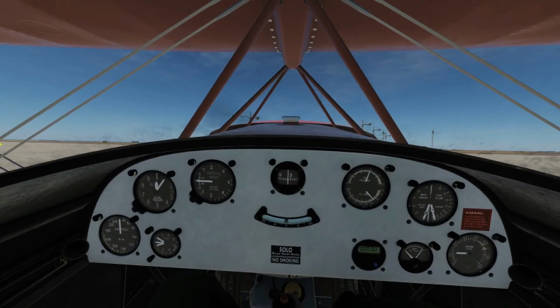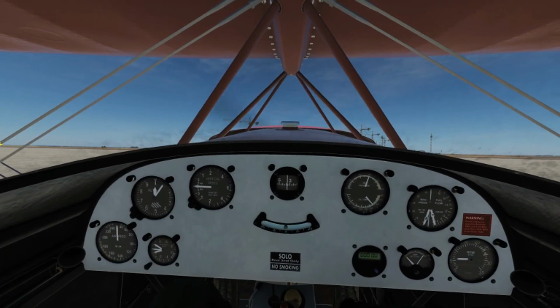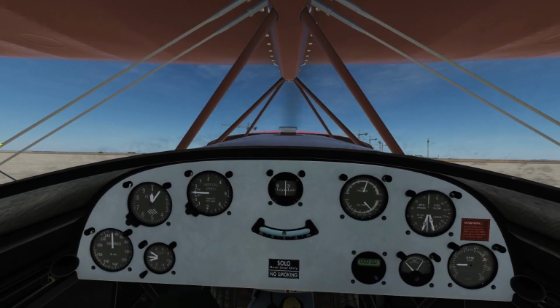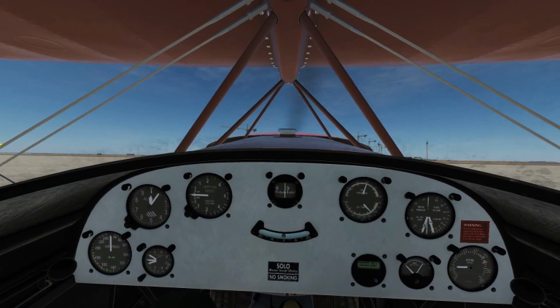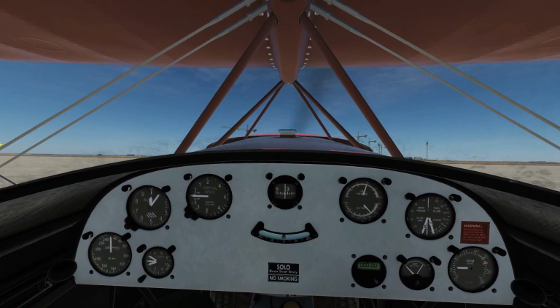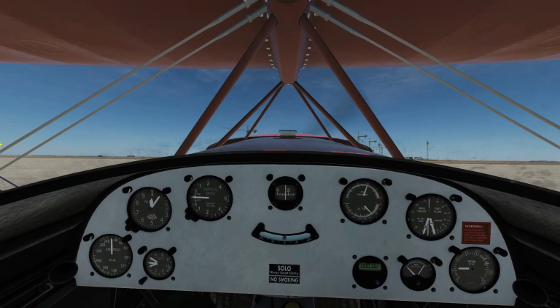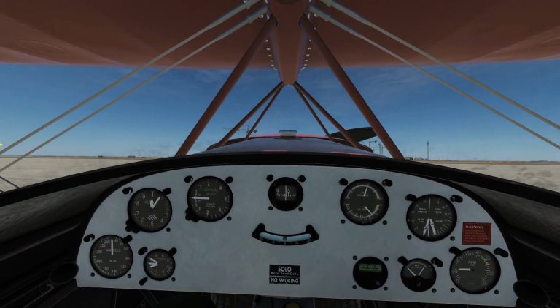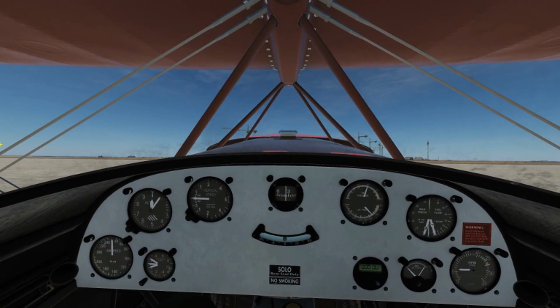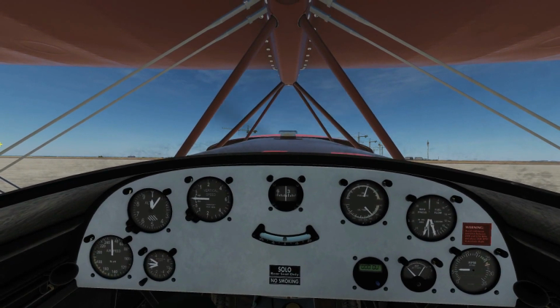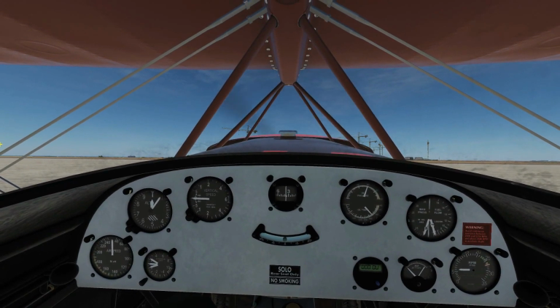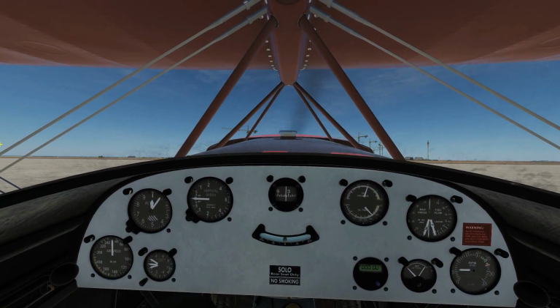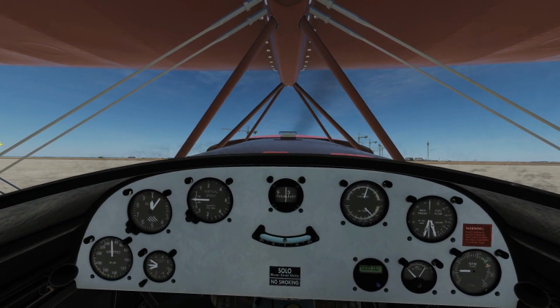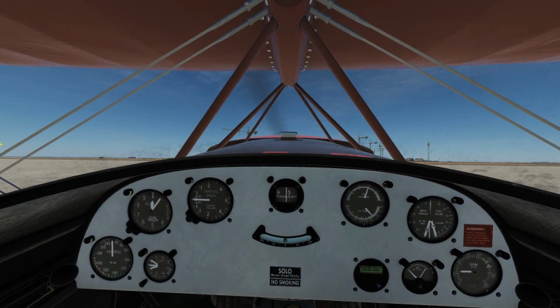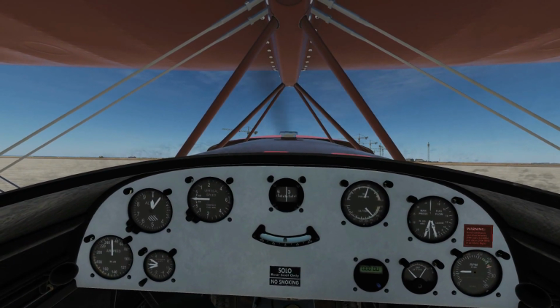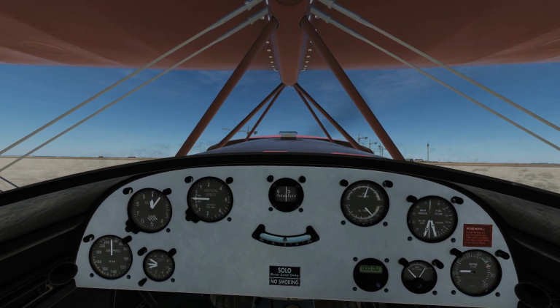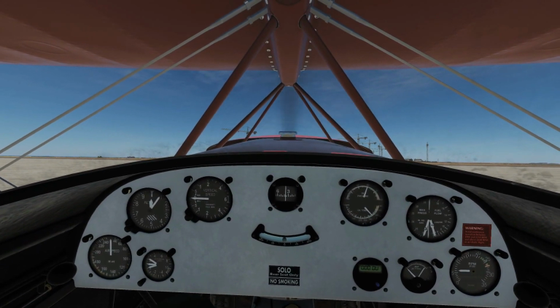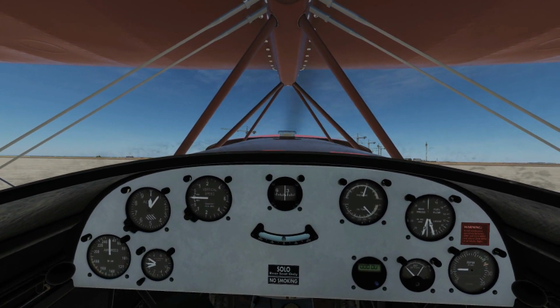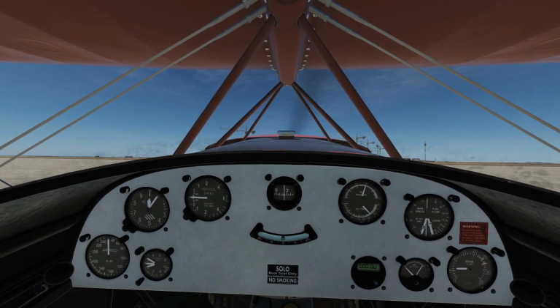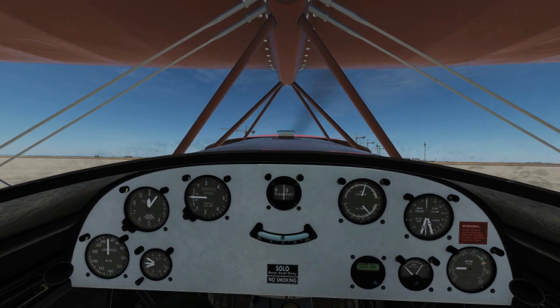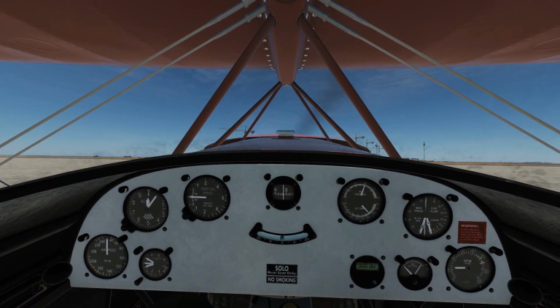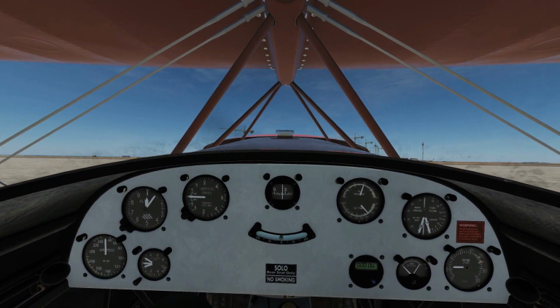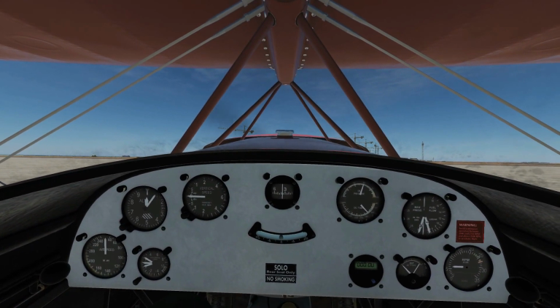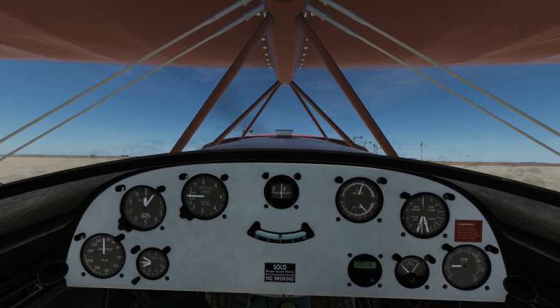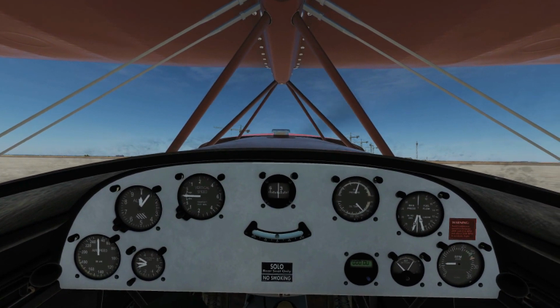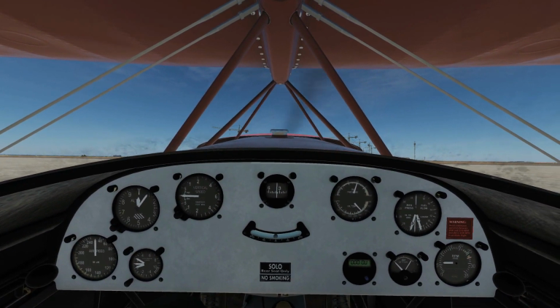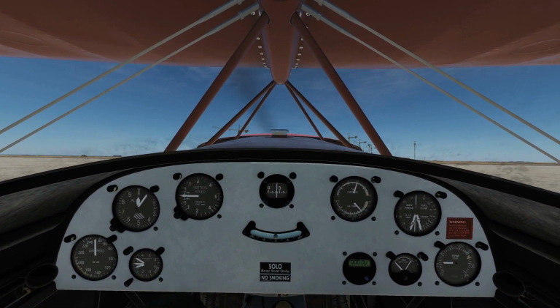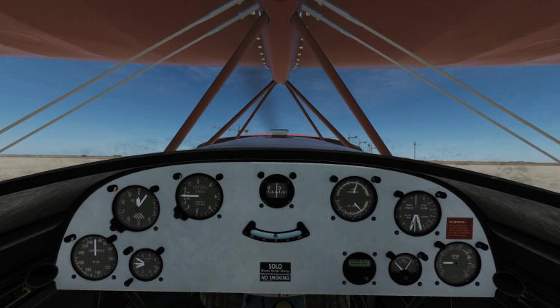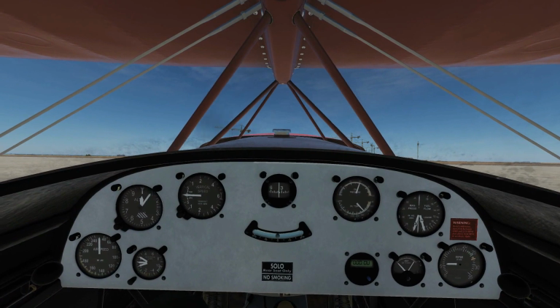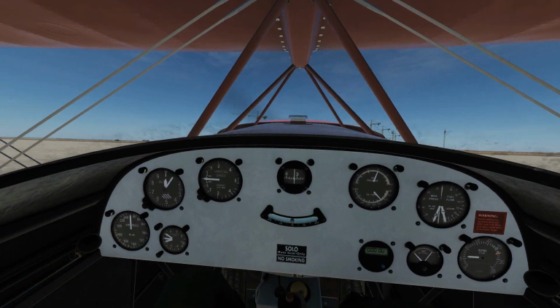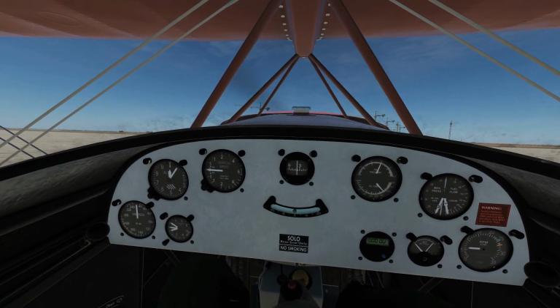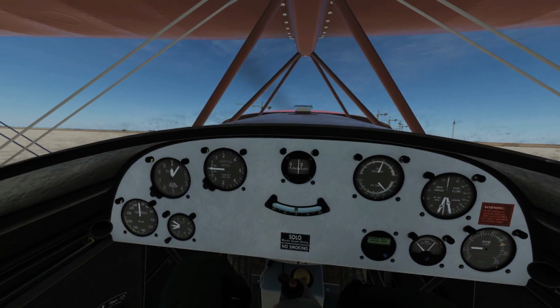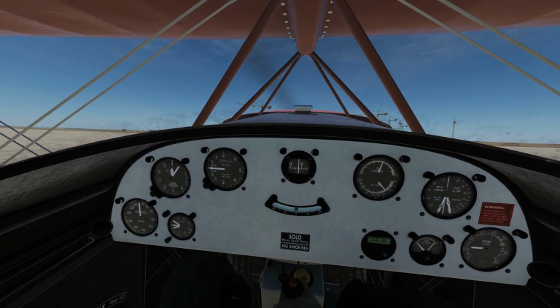Hello and welcome back to the Reapers. Today we're in our Kristen Eagle 2 and we're going to be looking at the fuel display and using smoke.